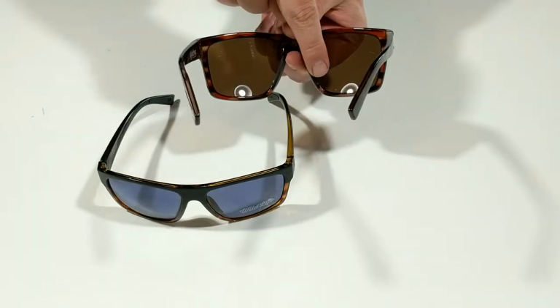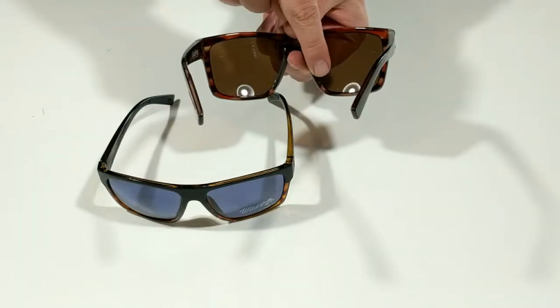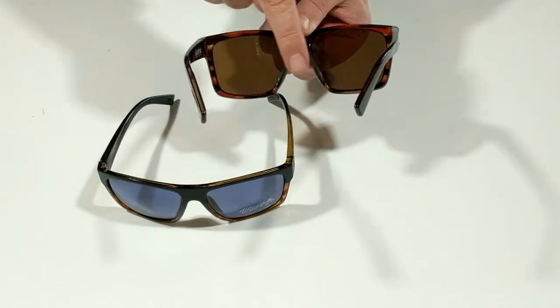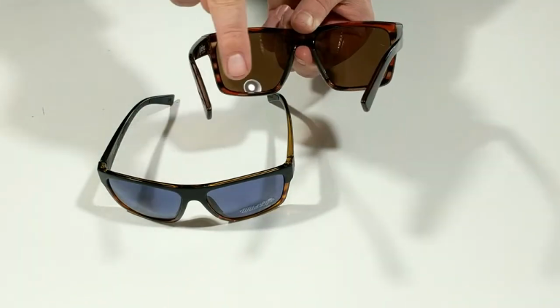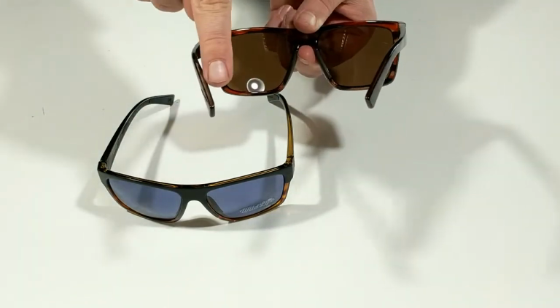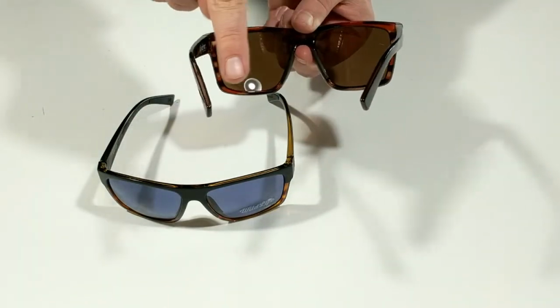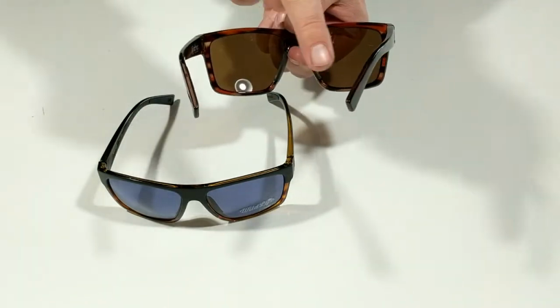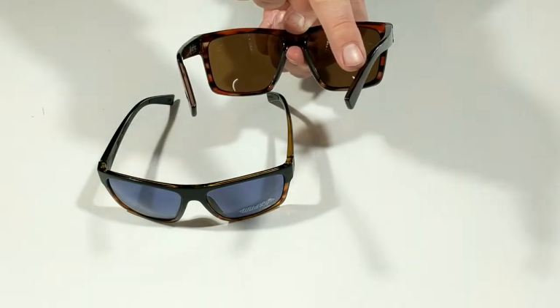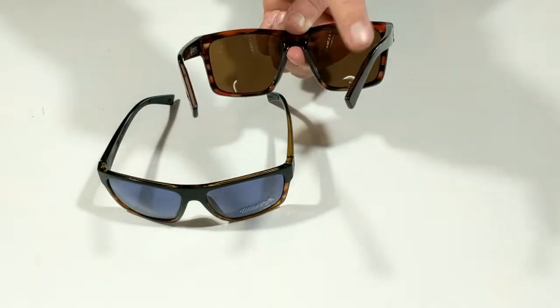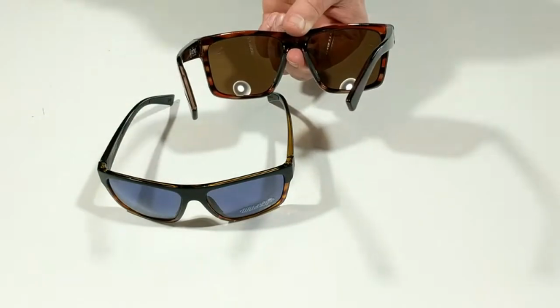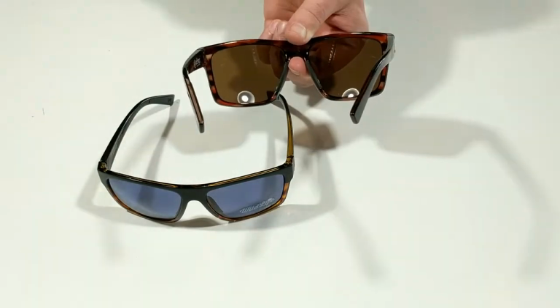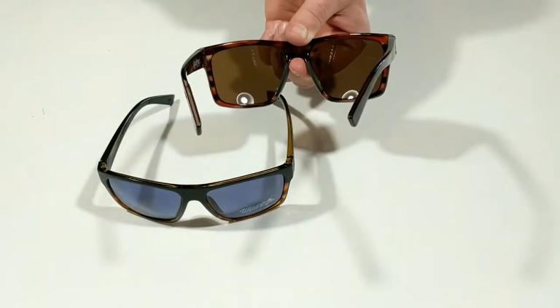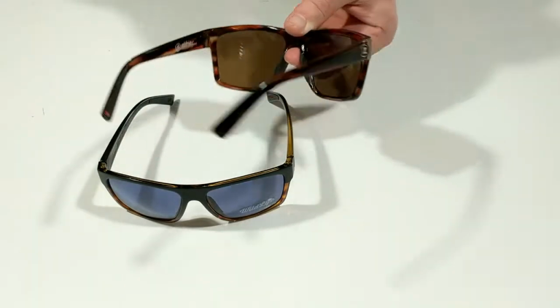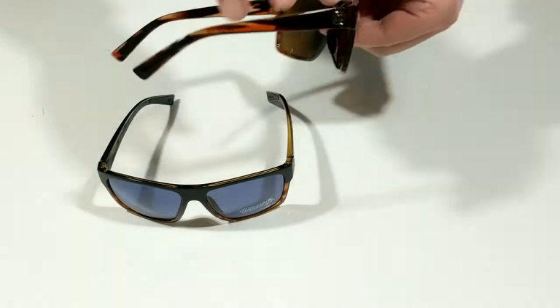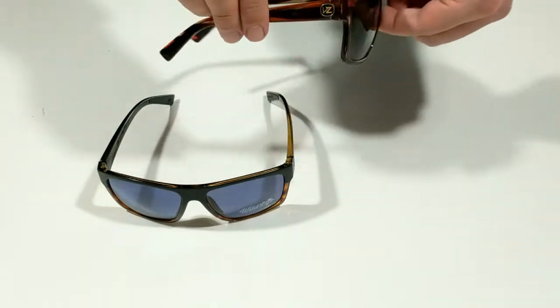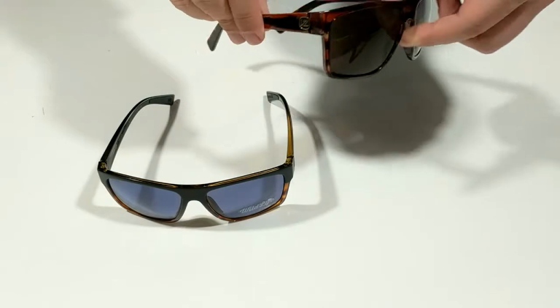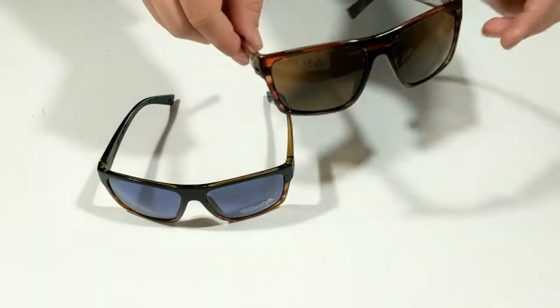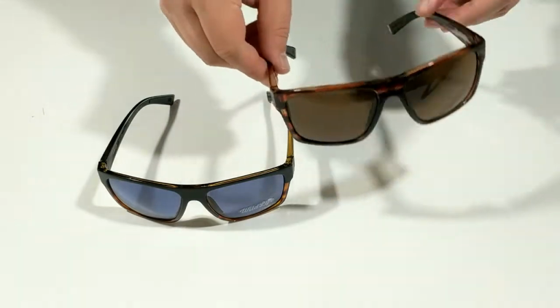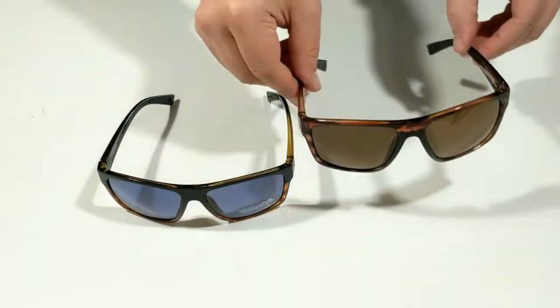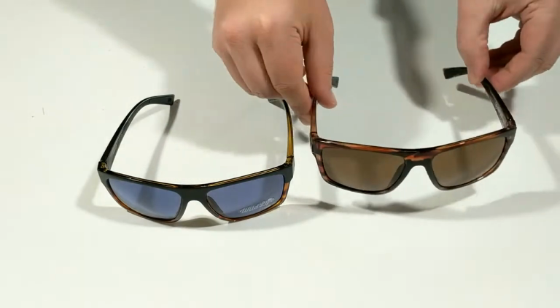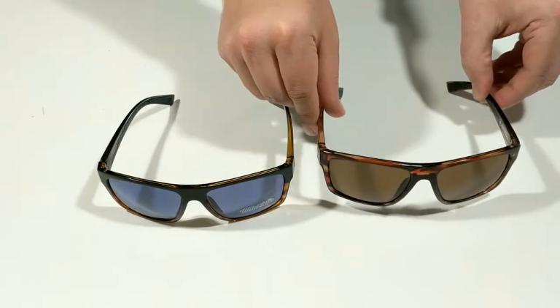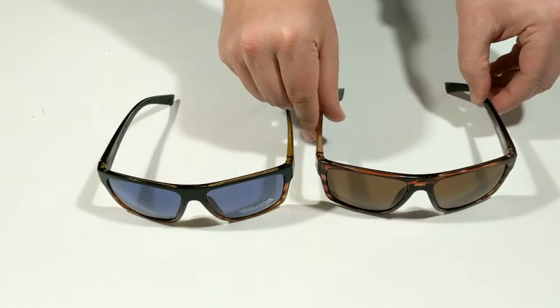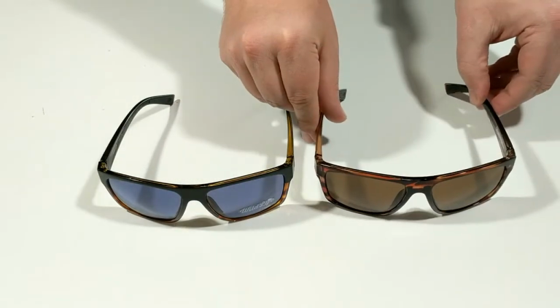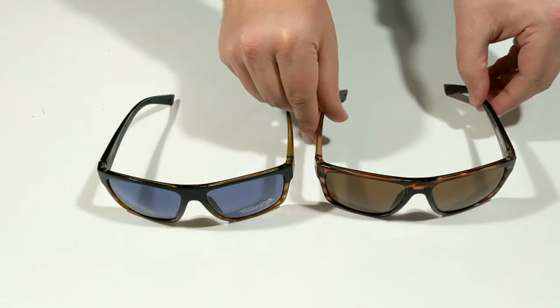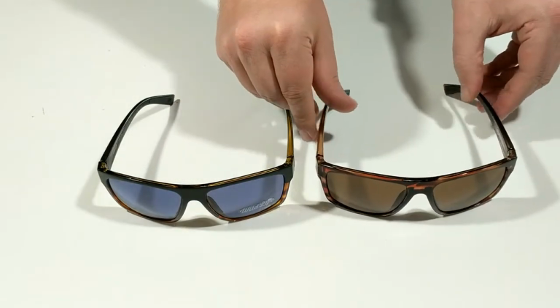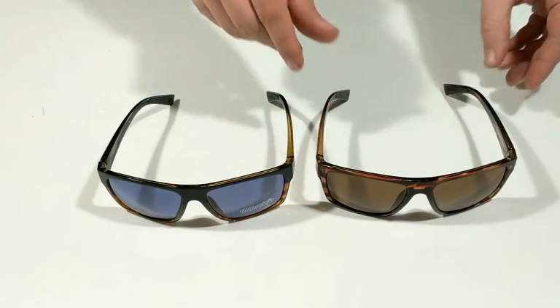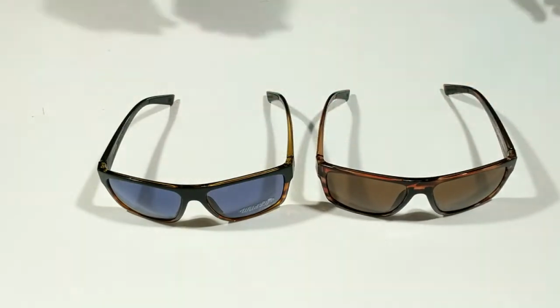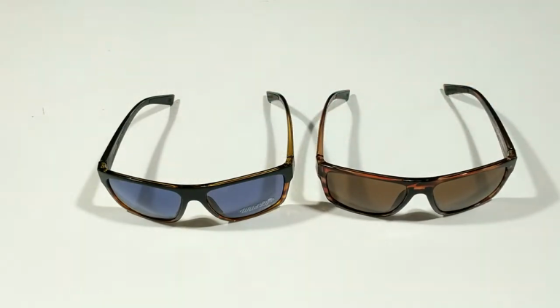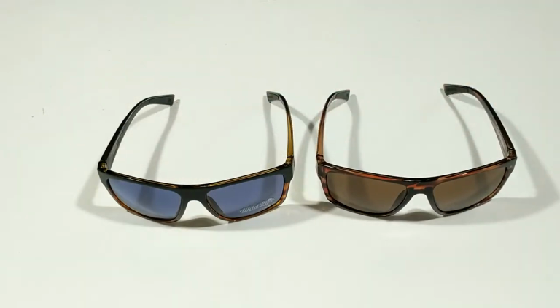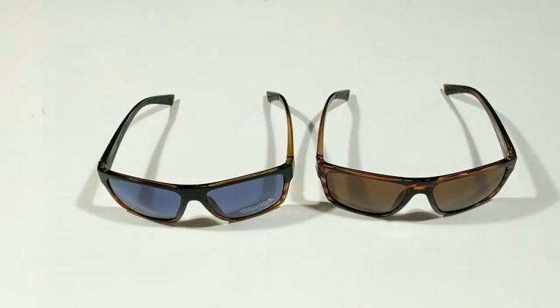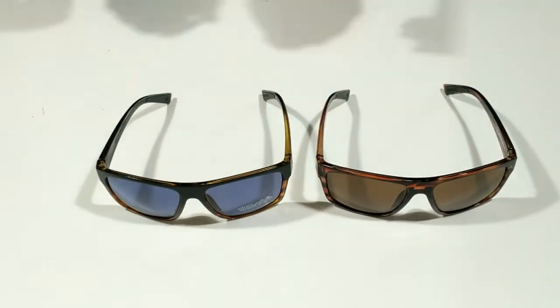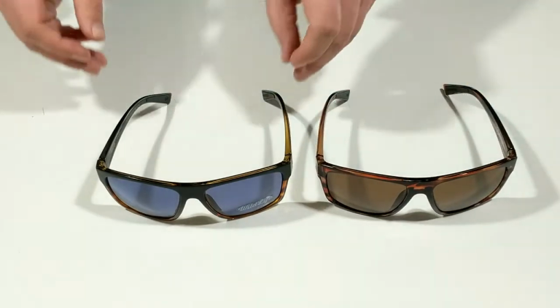The Dipstick is available in a large variety of frame and lens combinations and is also available polarized.